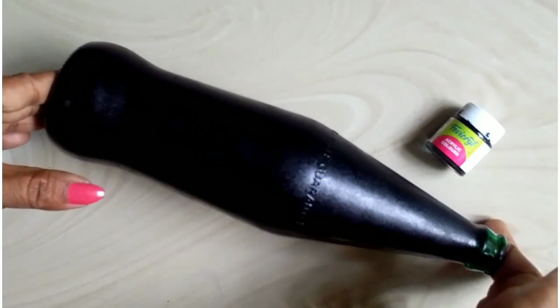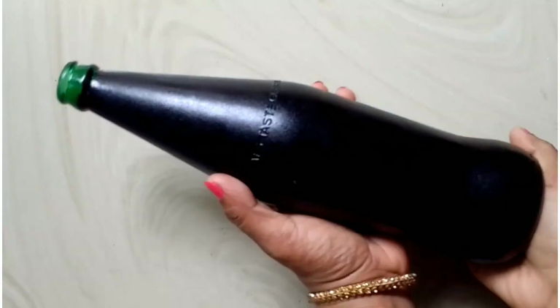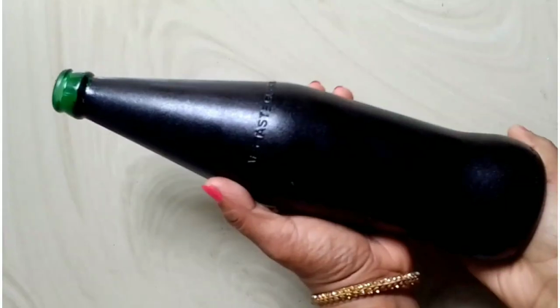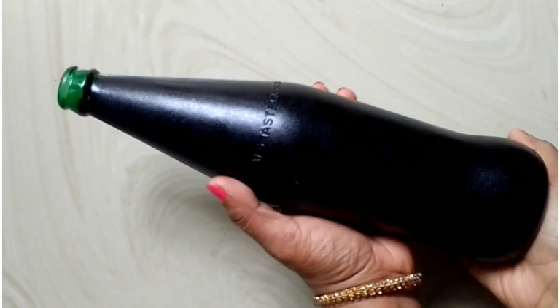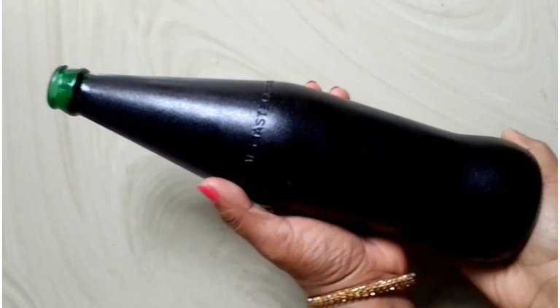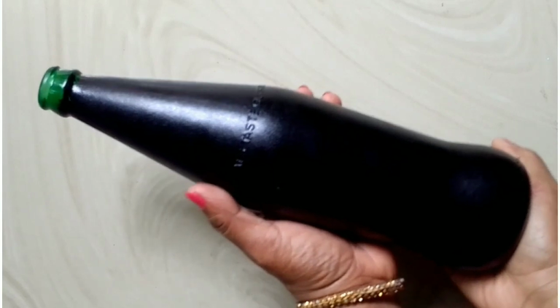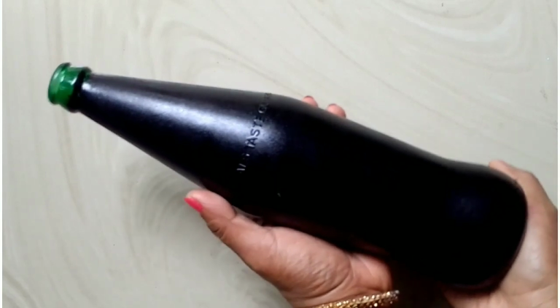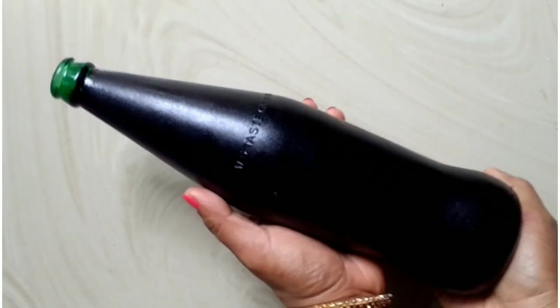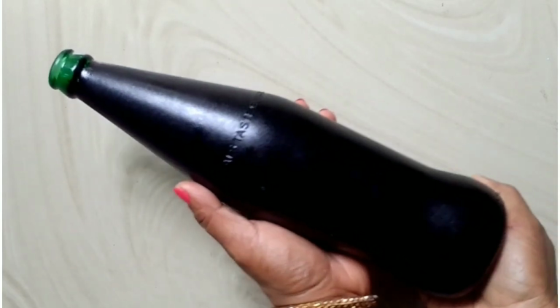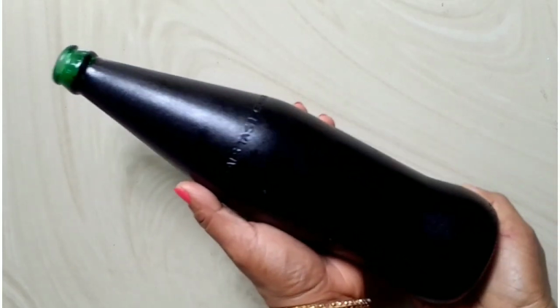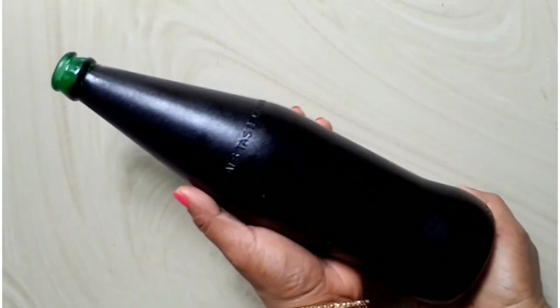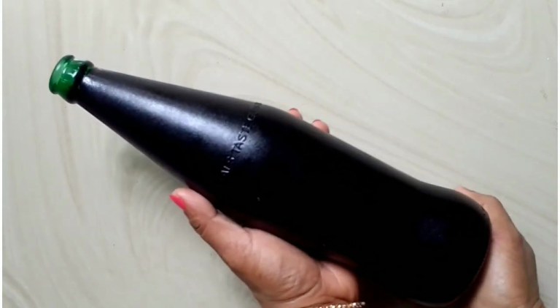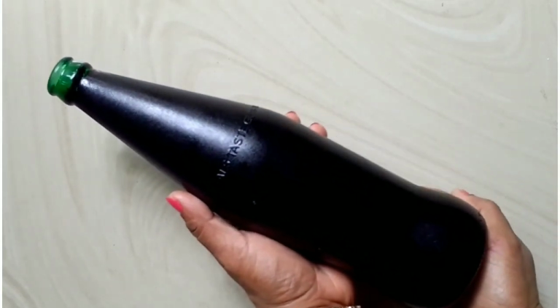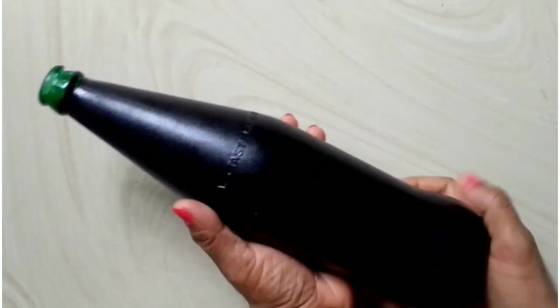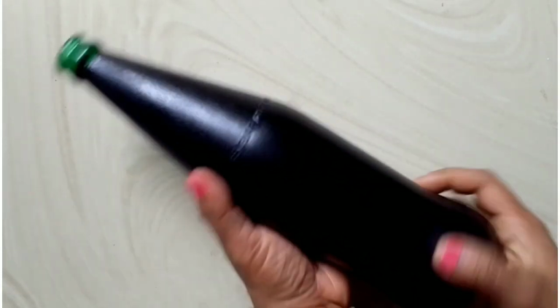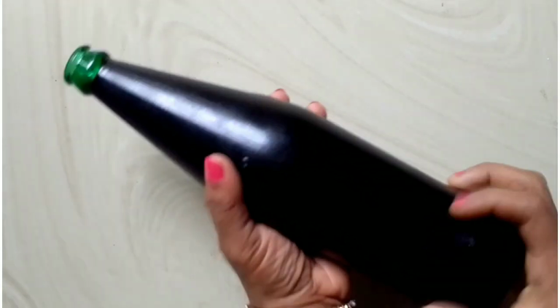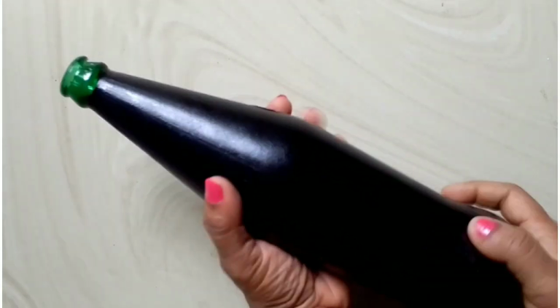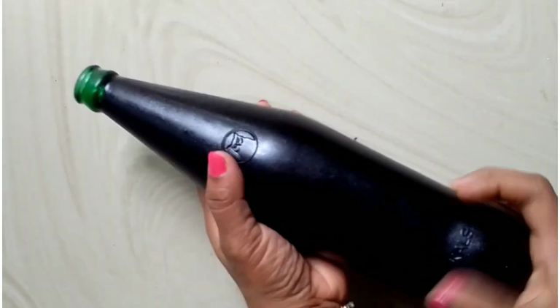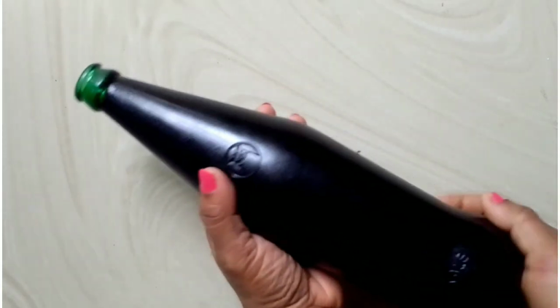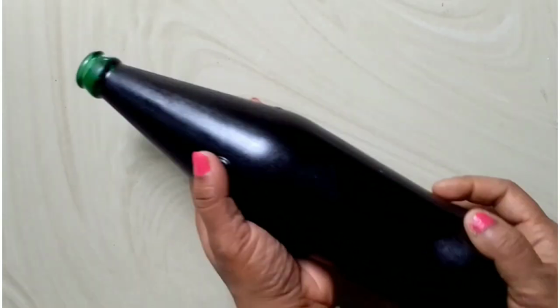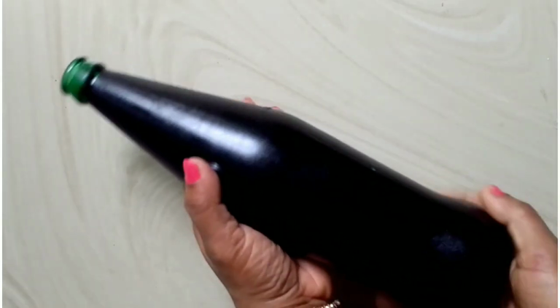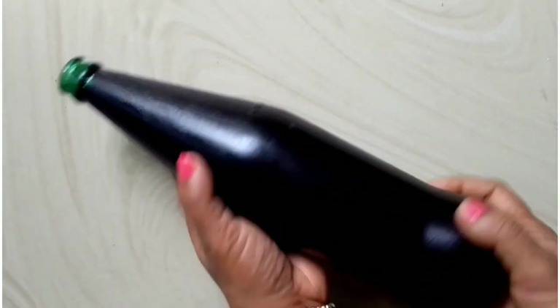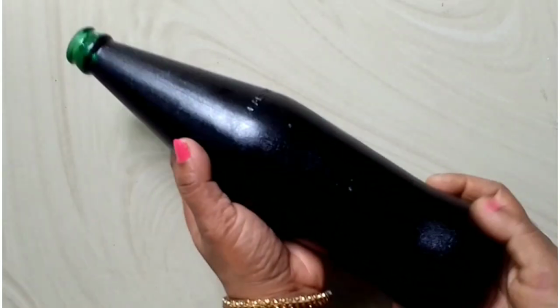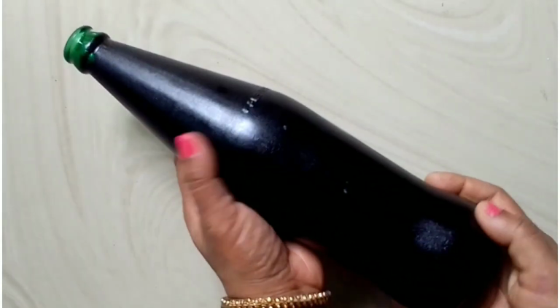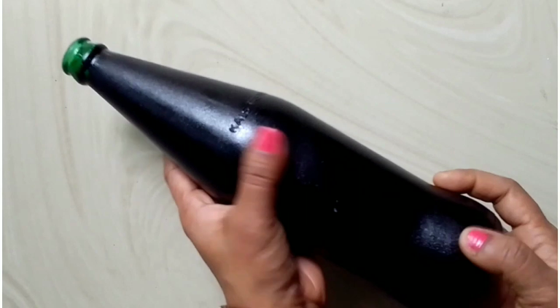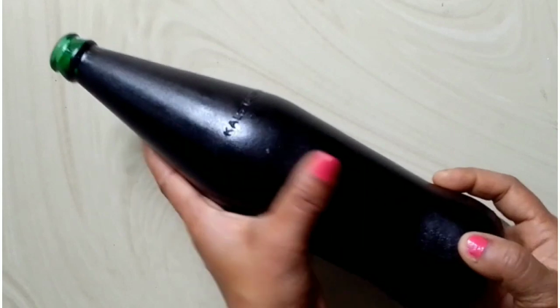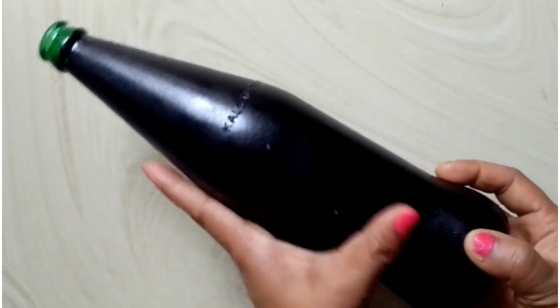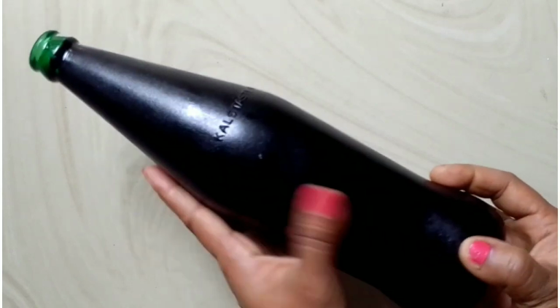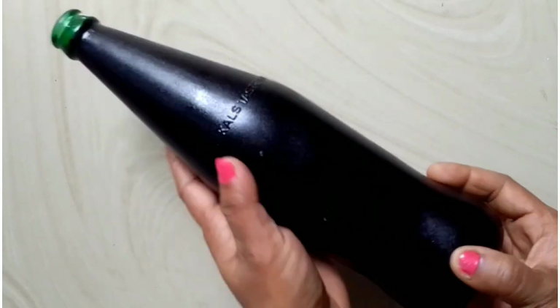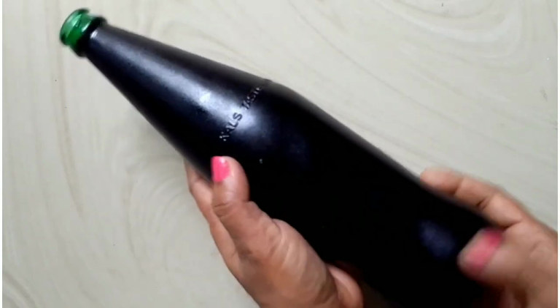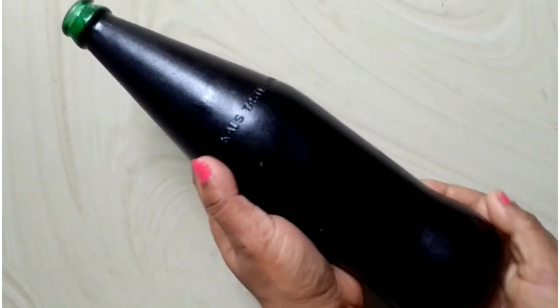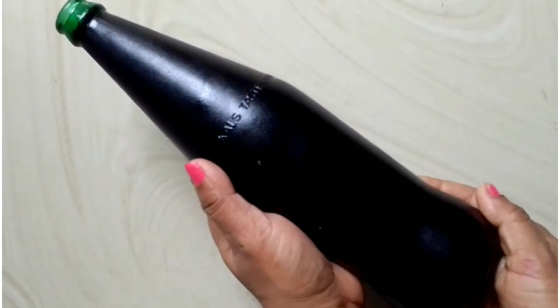If you have a black color painting, you can try it. I have three coatings here. I have a second coating. I have a nice coat.